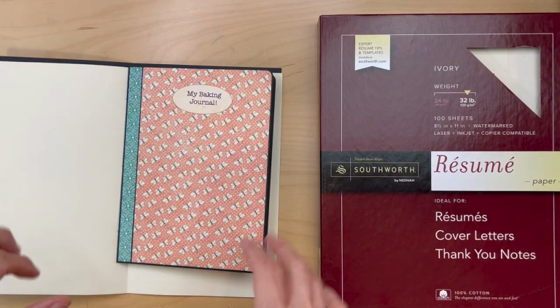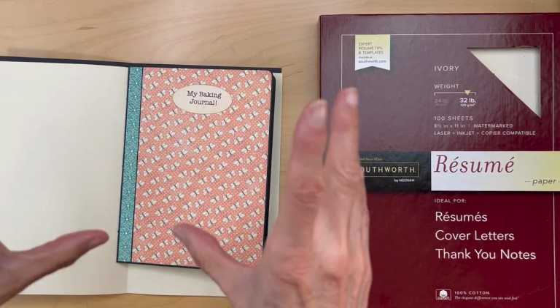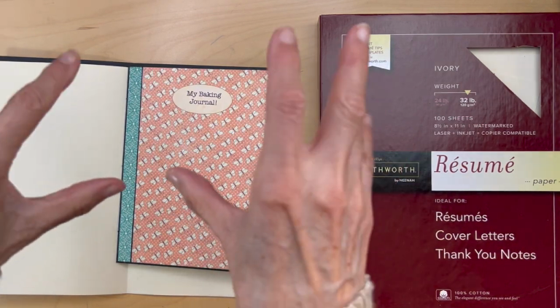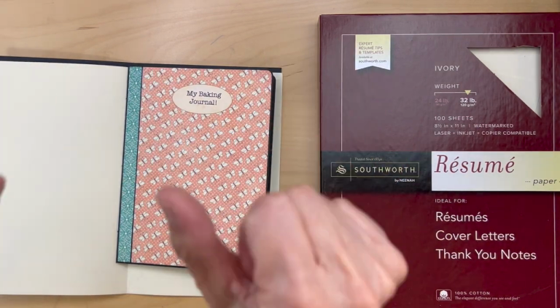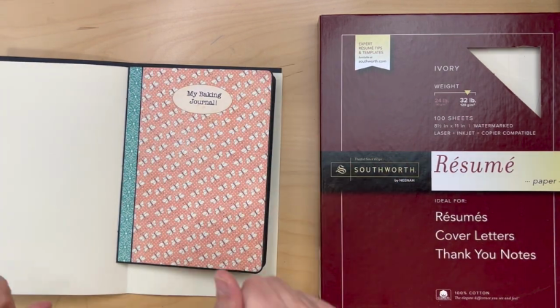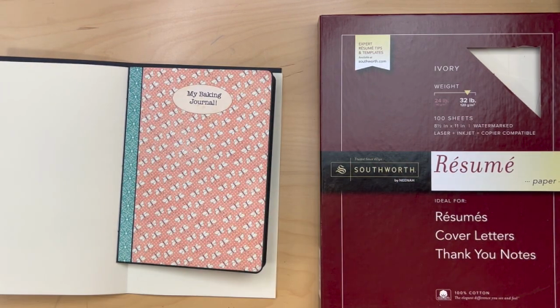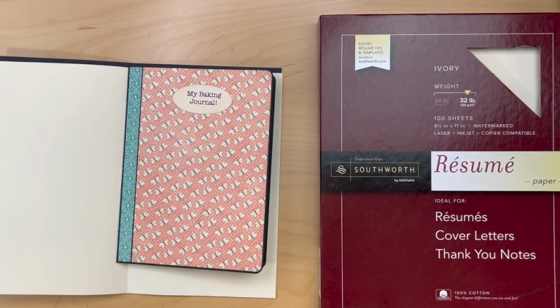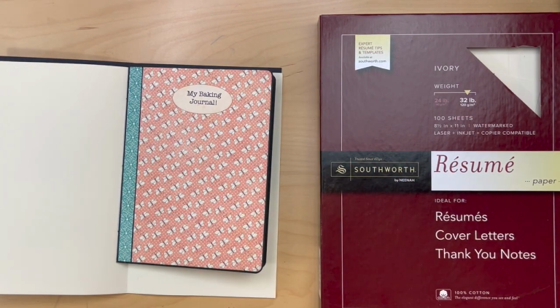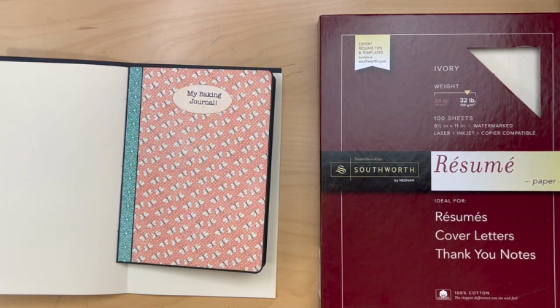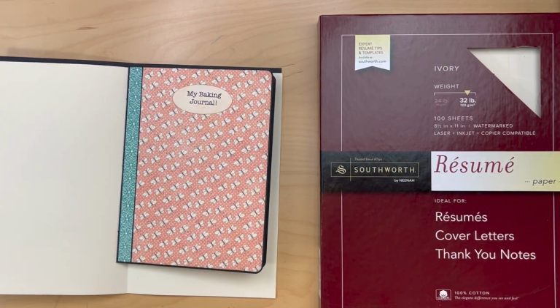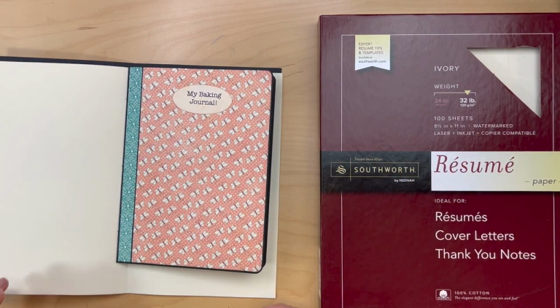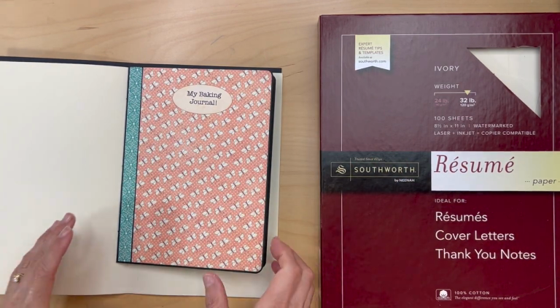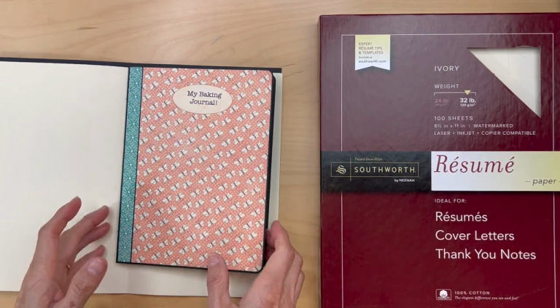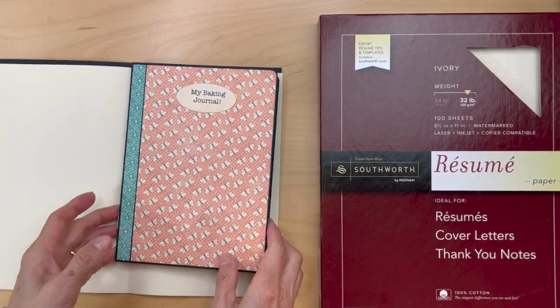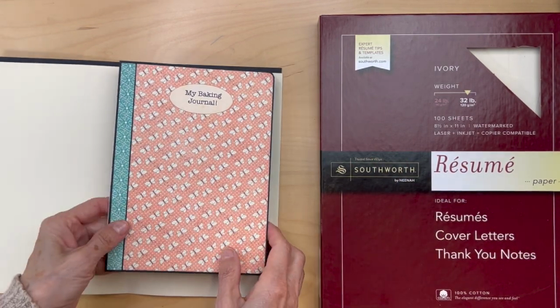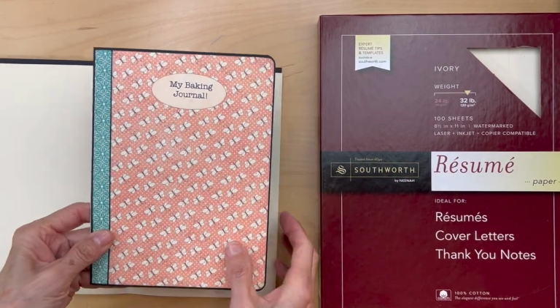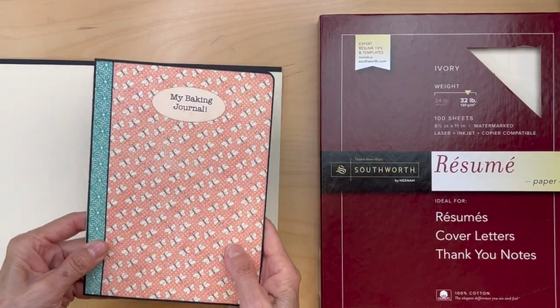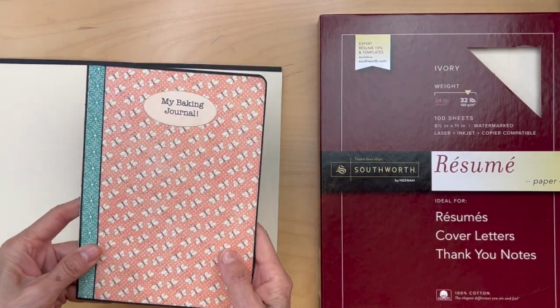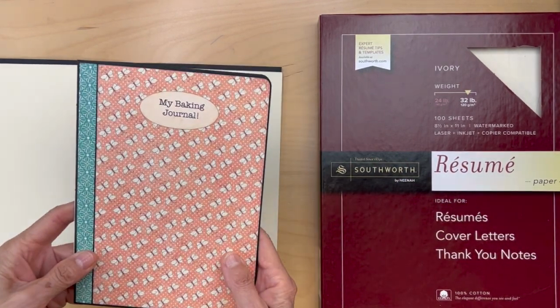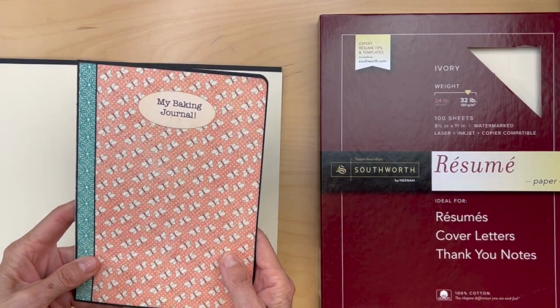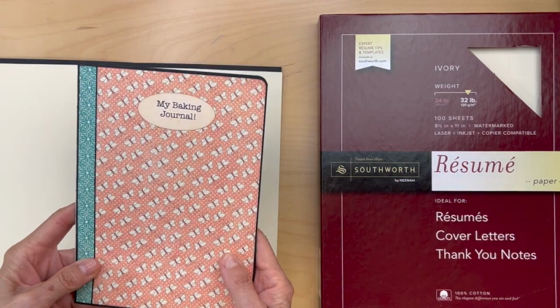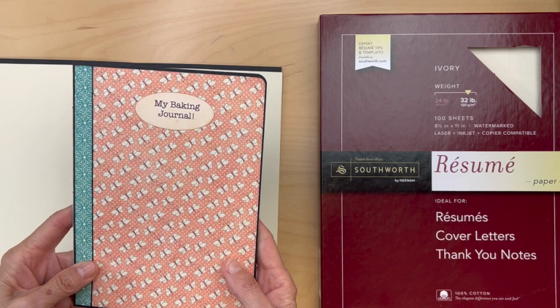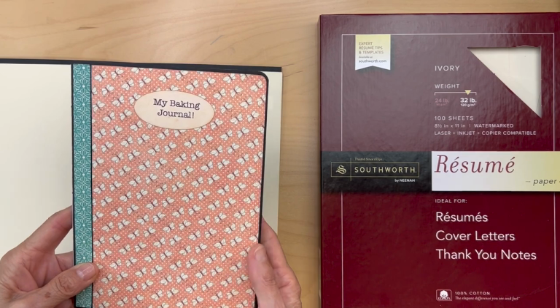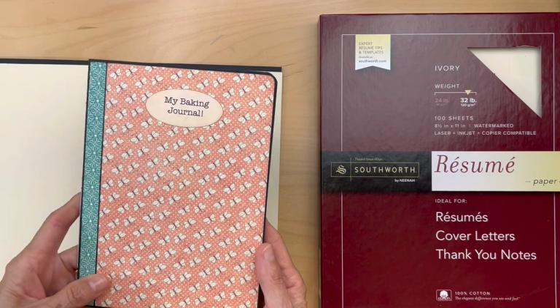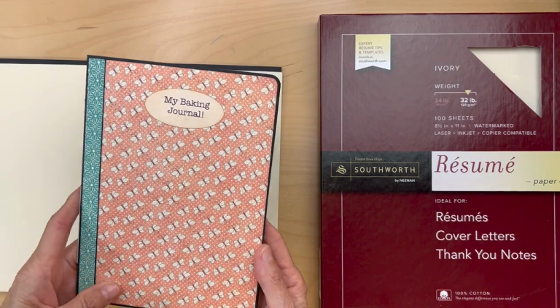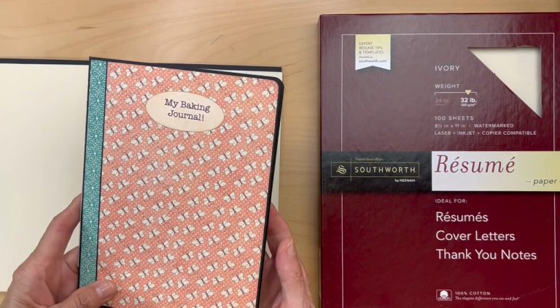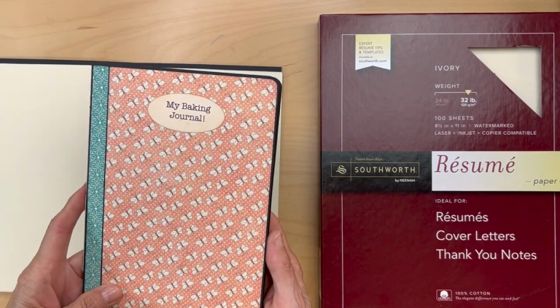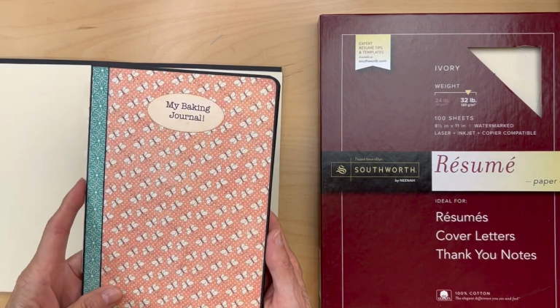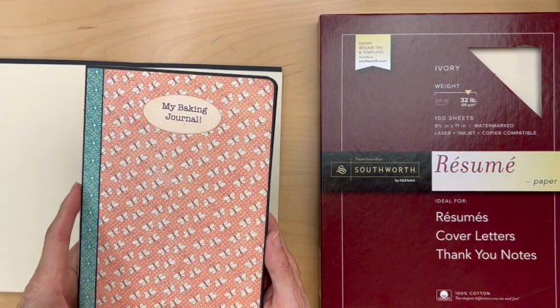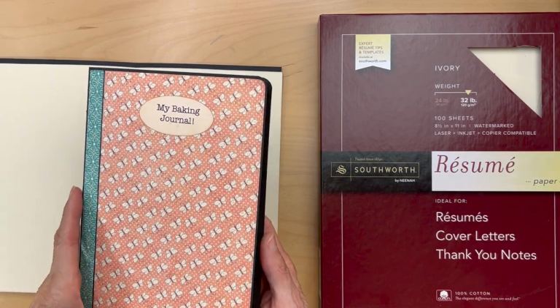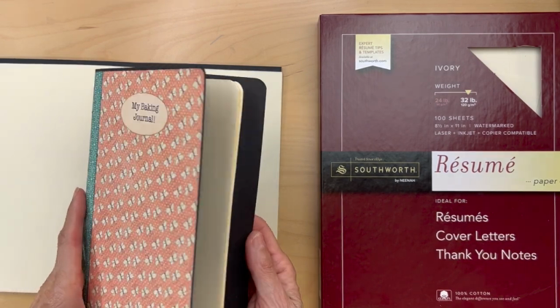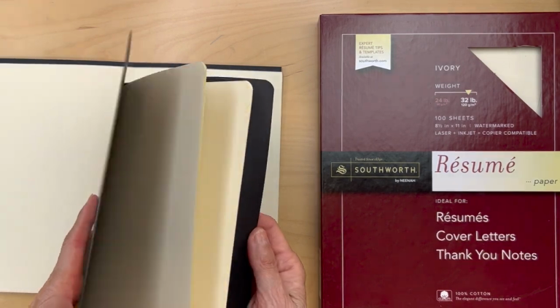Hello, it's Carla from Scrap and Create. We're going to be making this little baking journal.